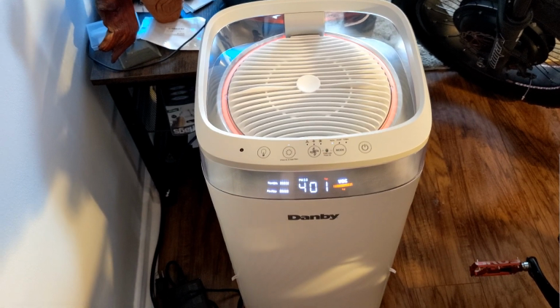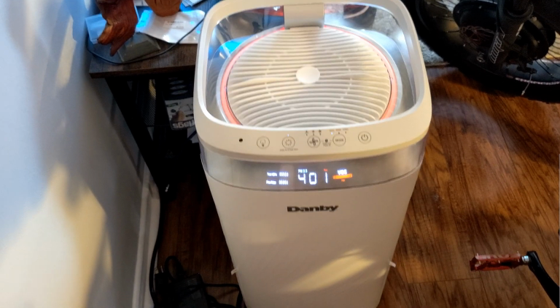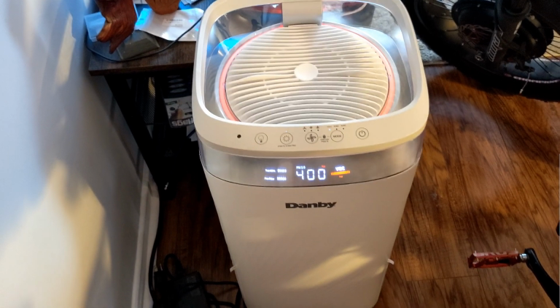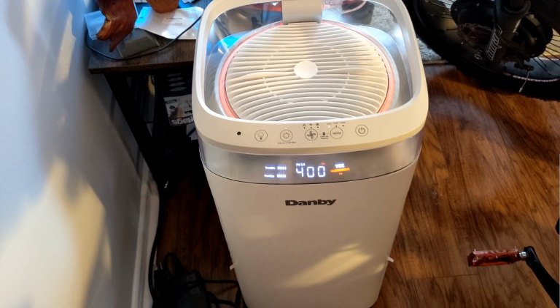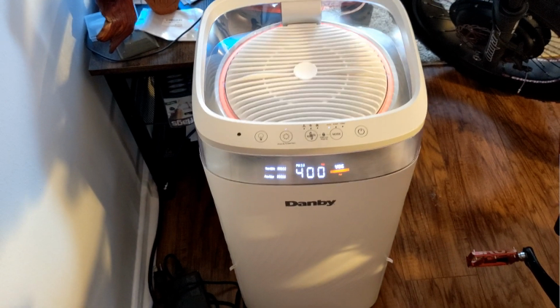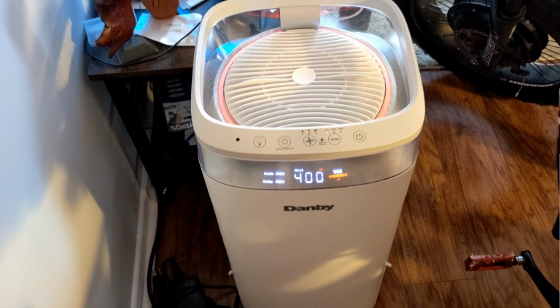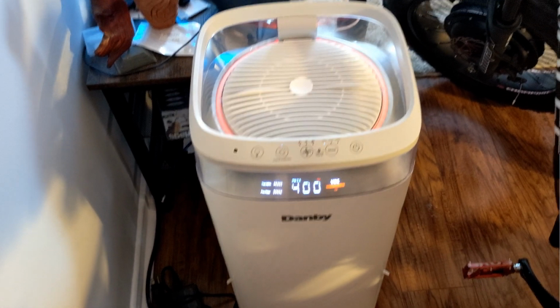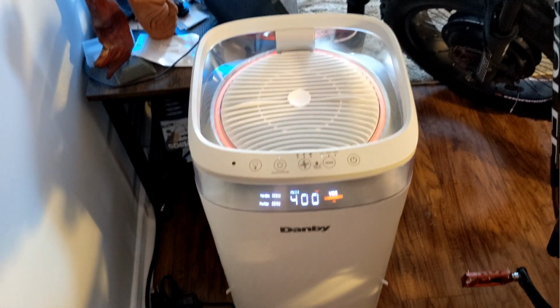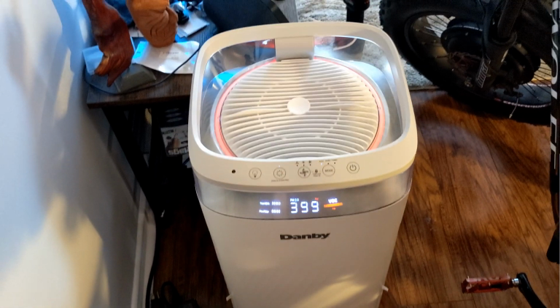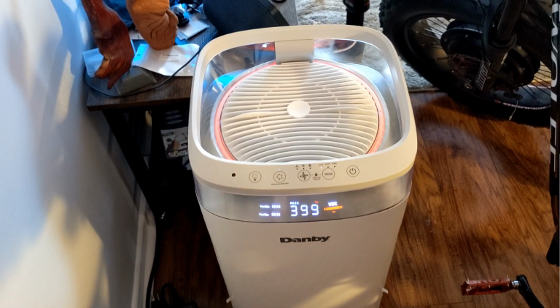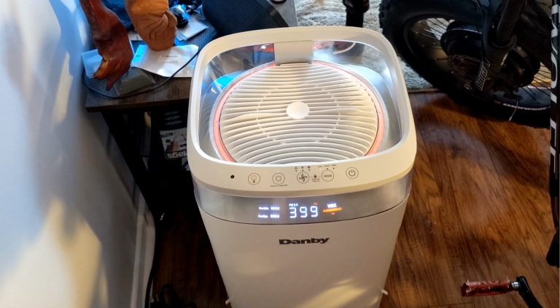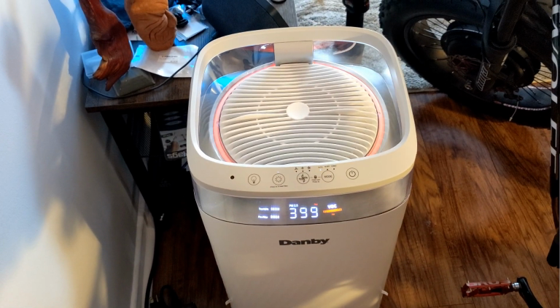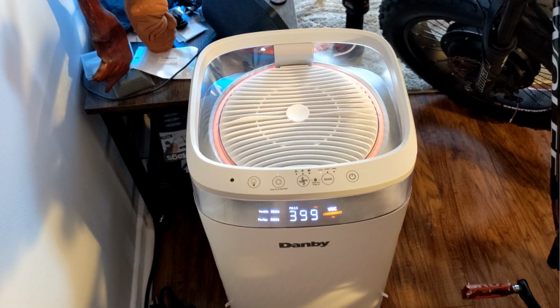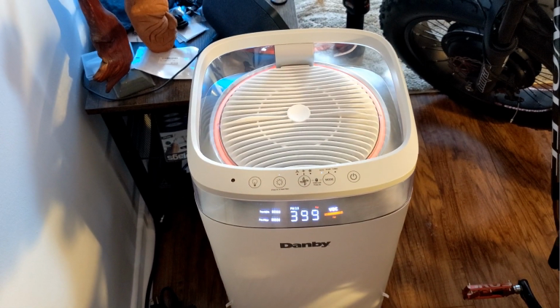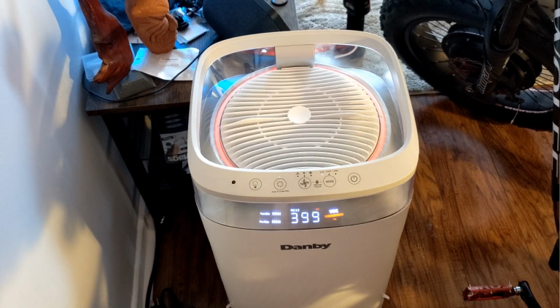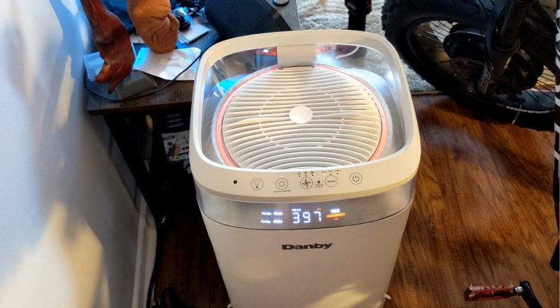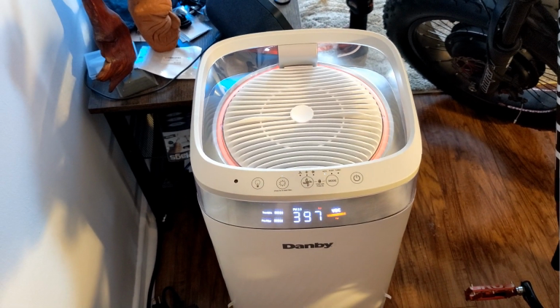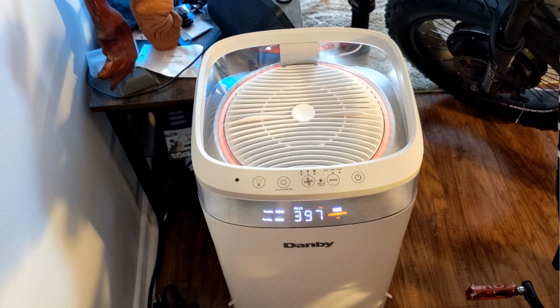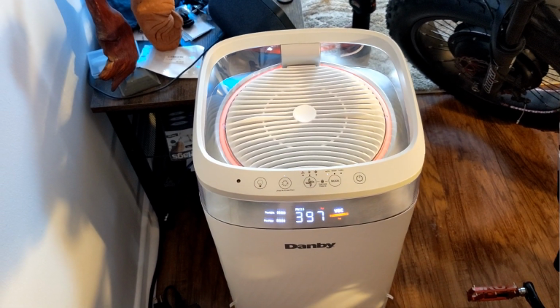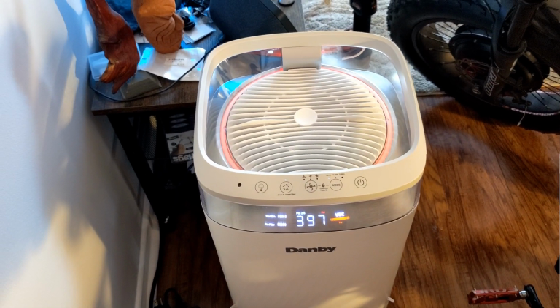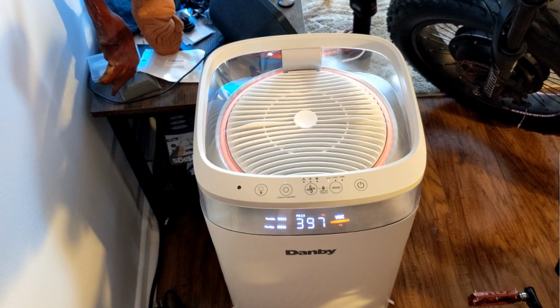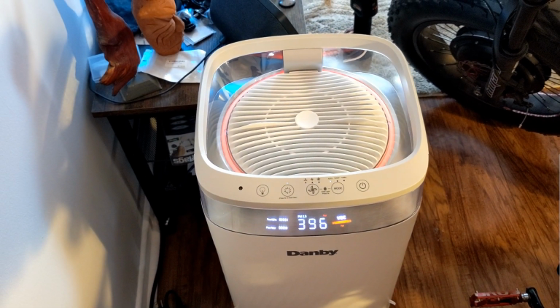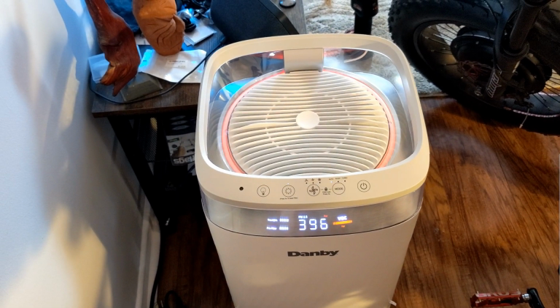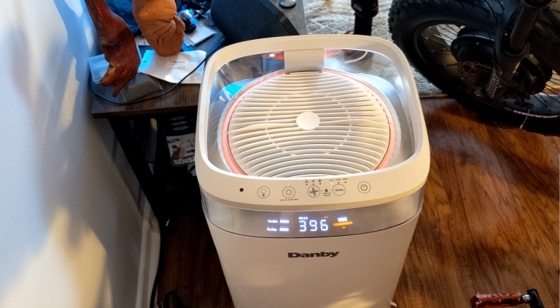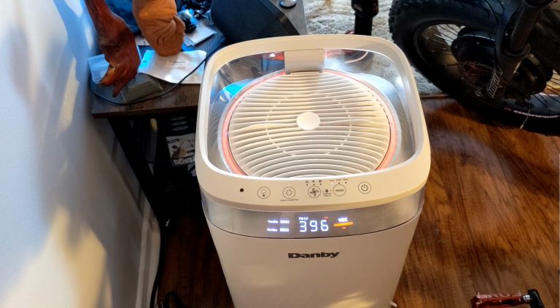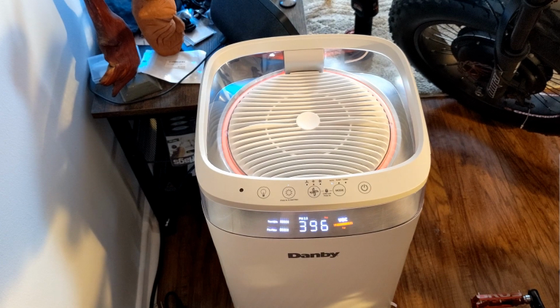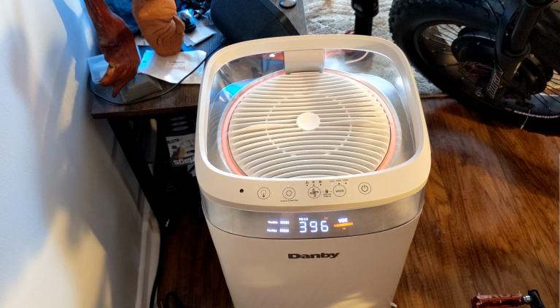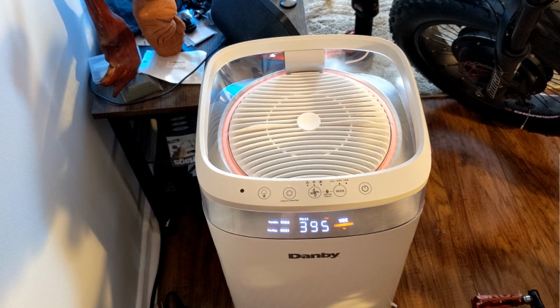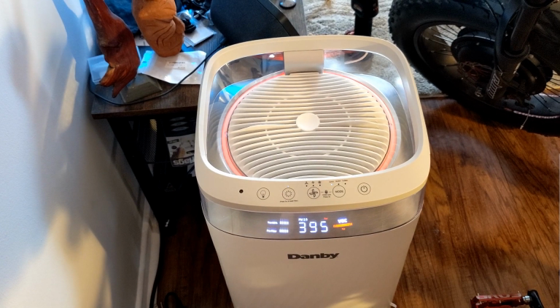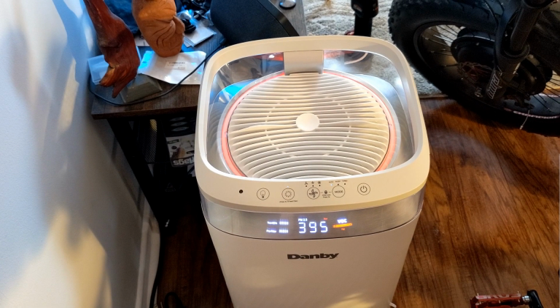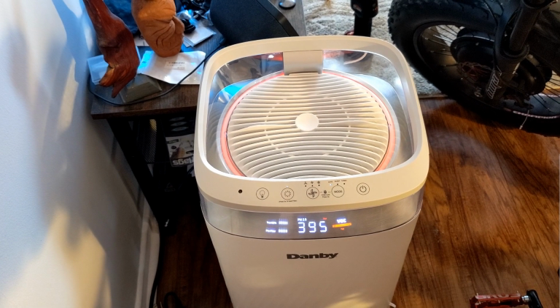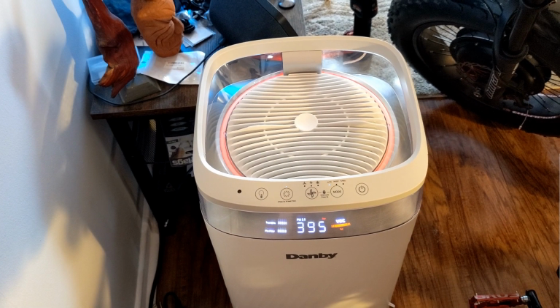Would I recommend the Danby? So far, so good. Let's see how it gets rid of all the smoke though. I'll let you know.